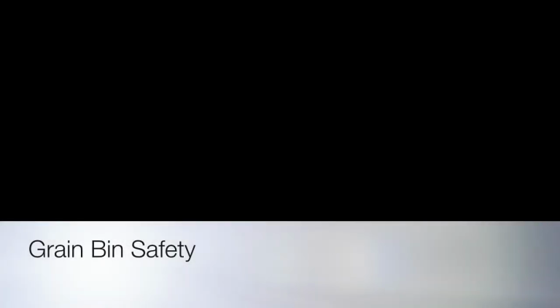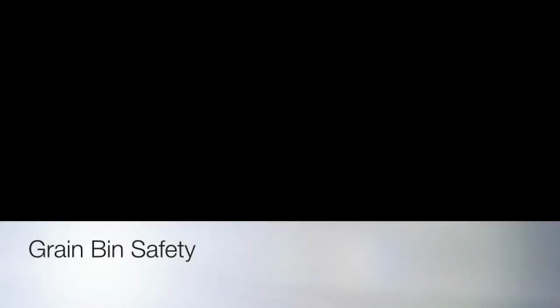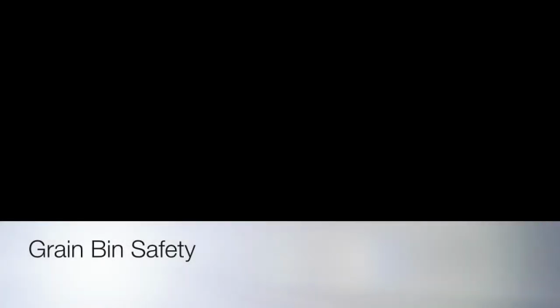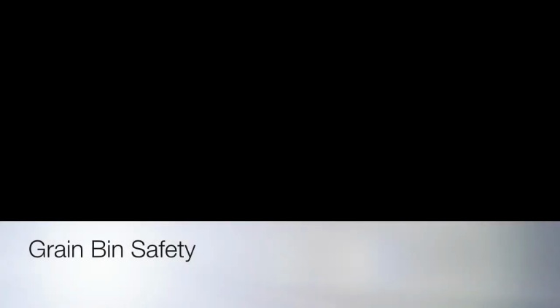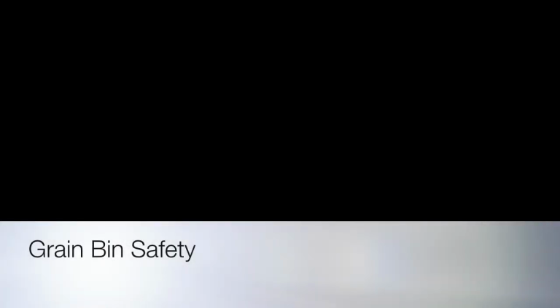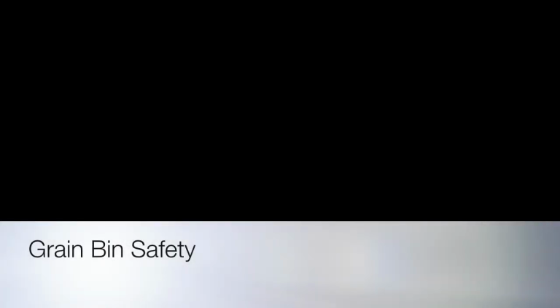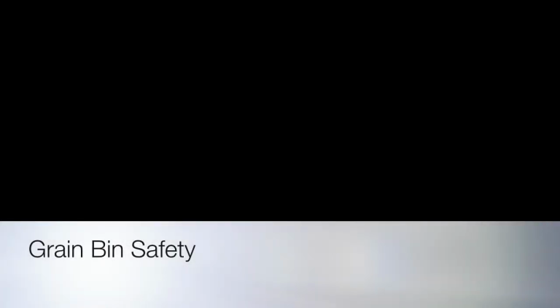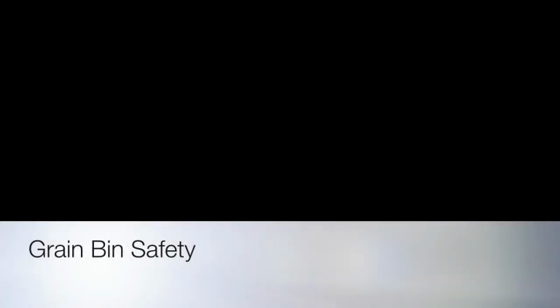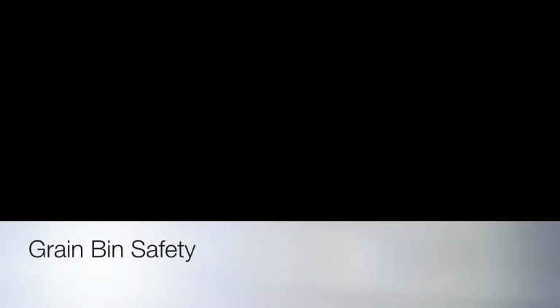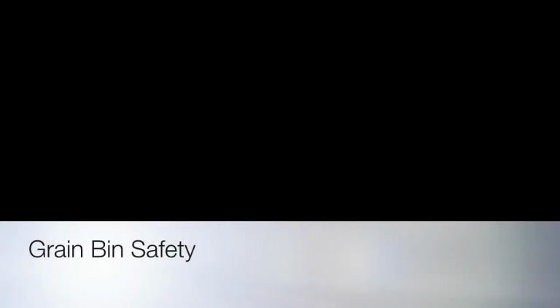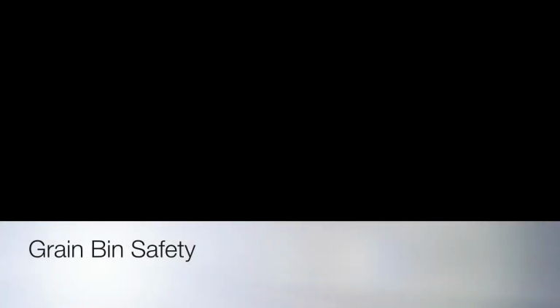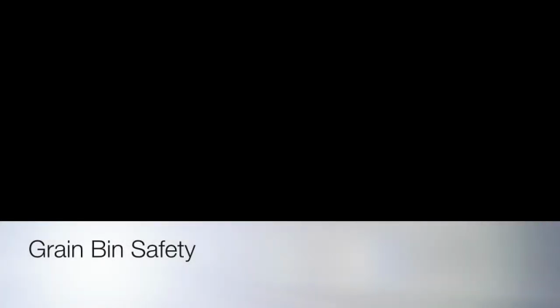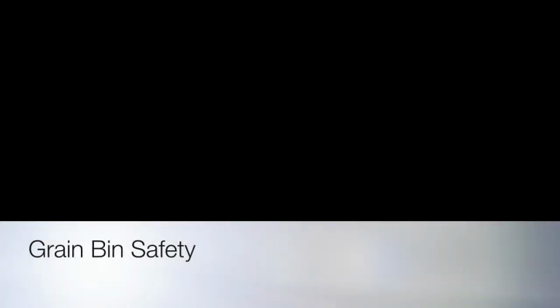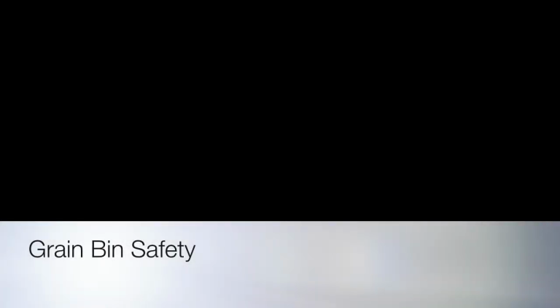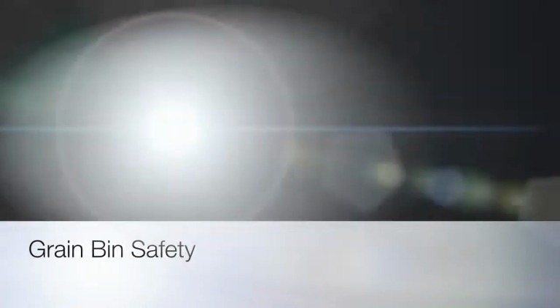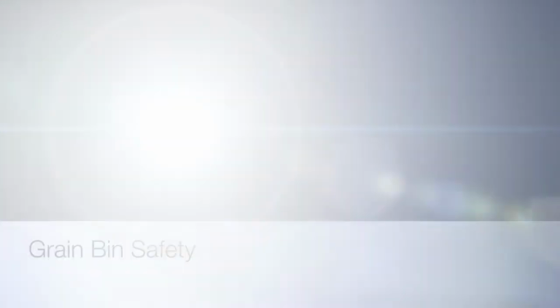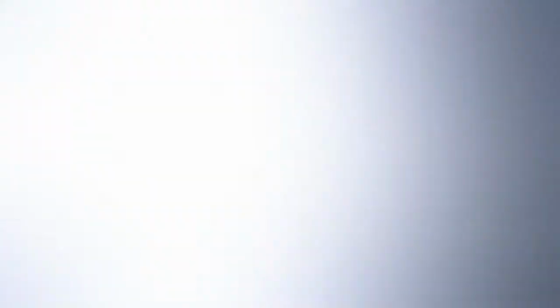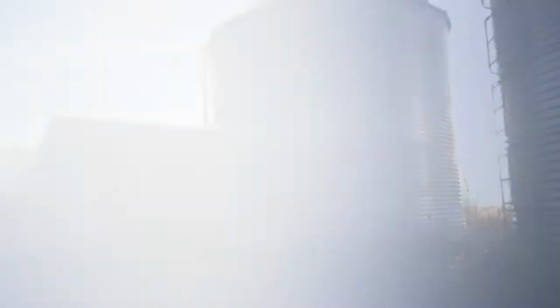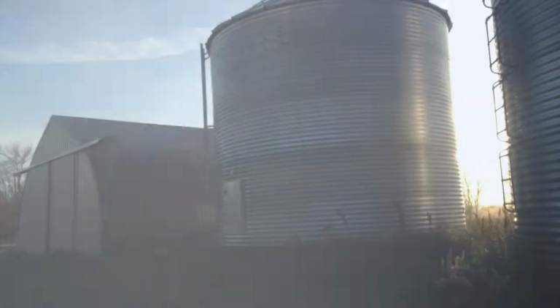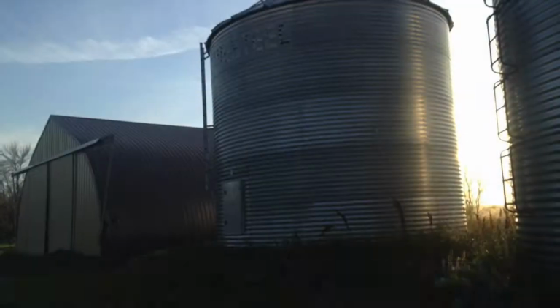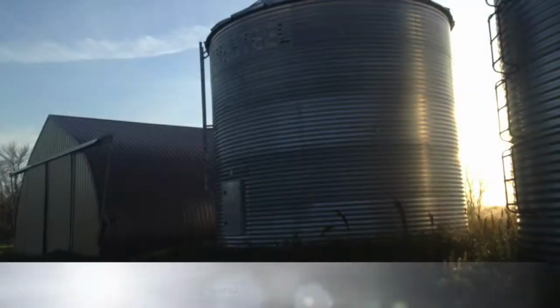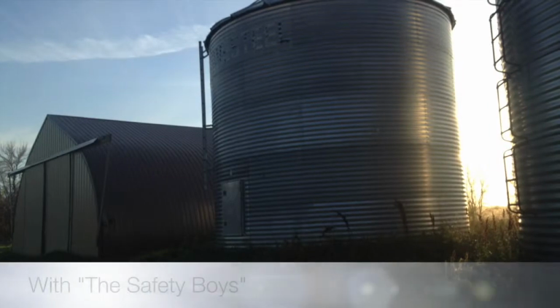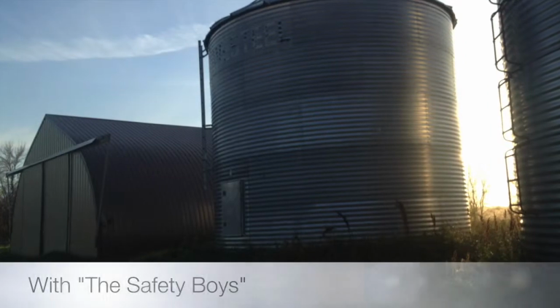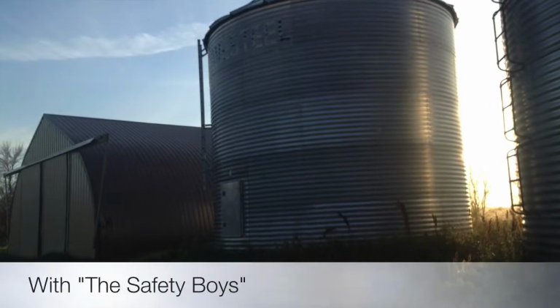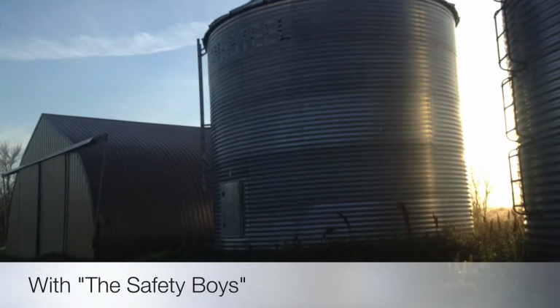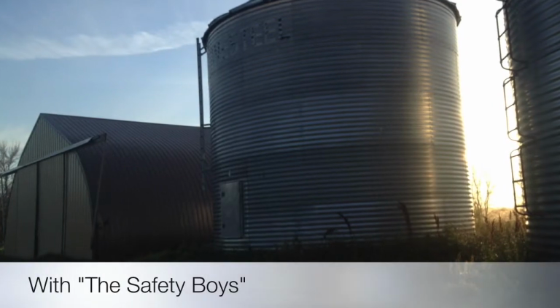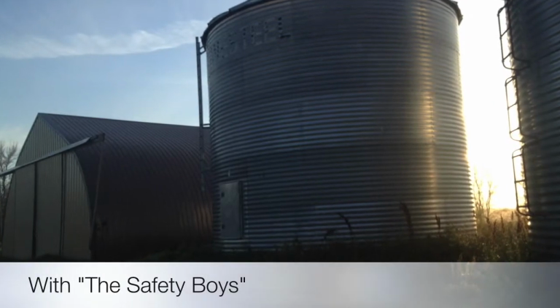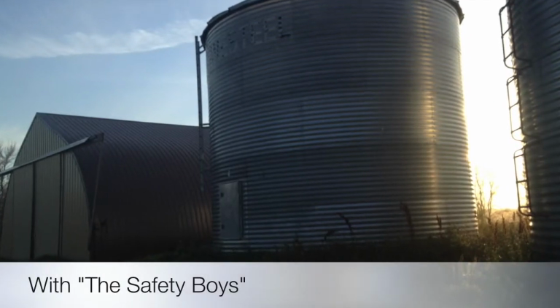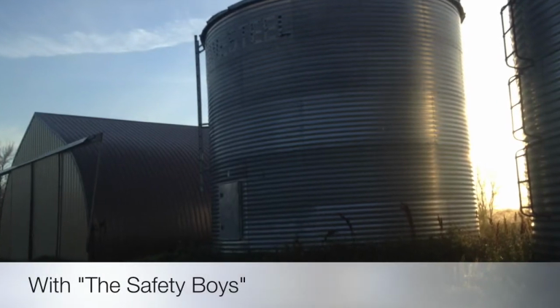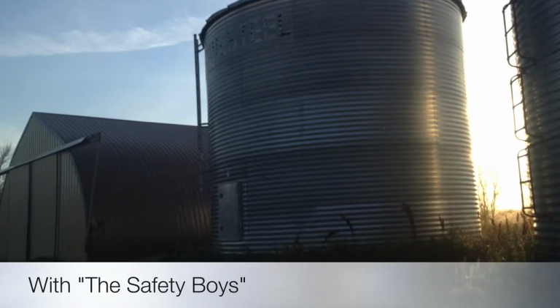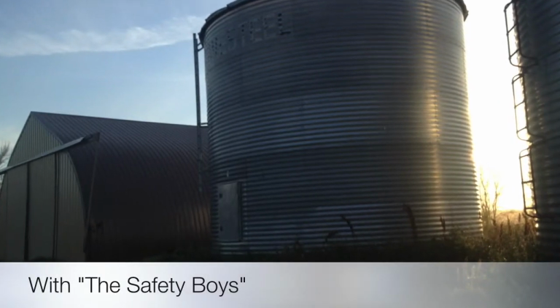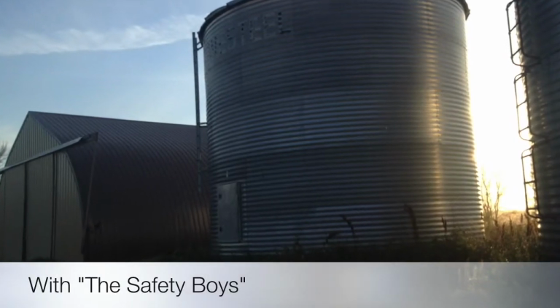Grain bin safety with Max, Reed, Braden and Jason.